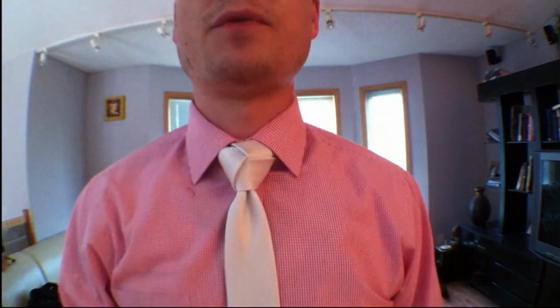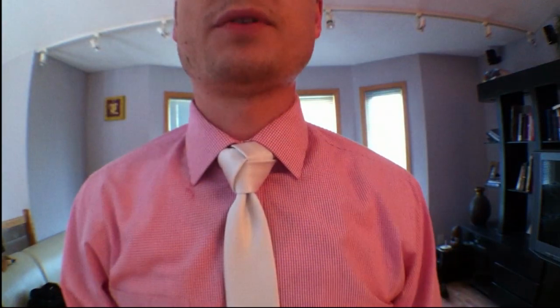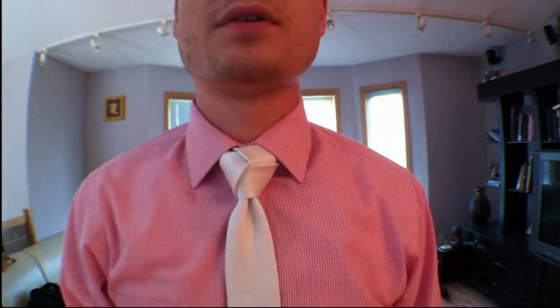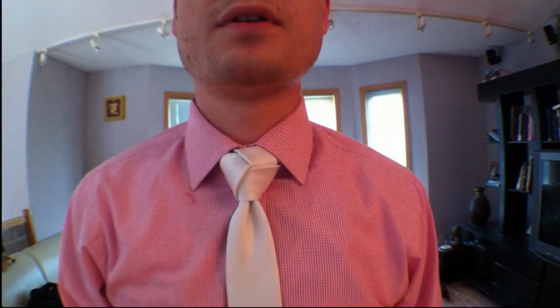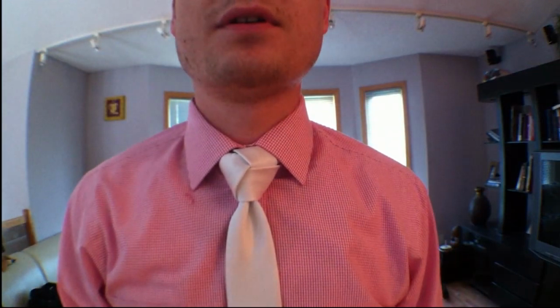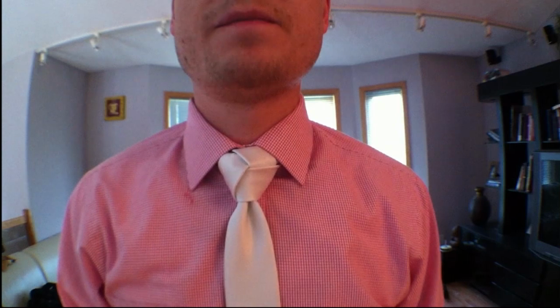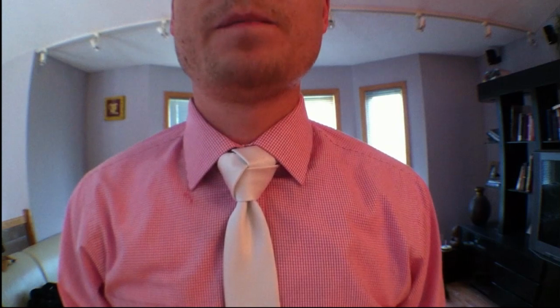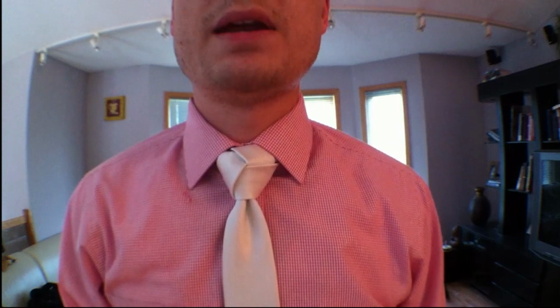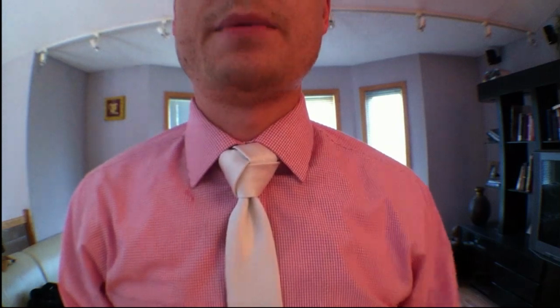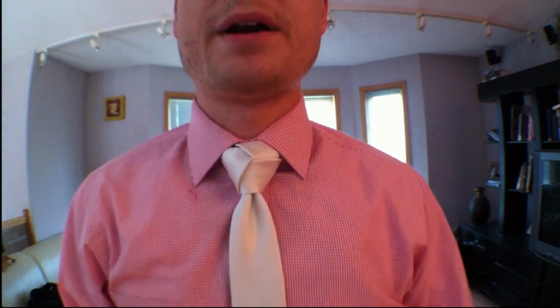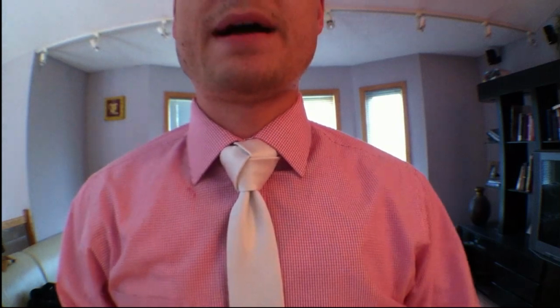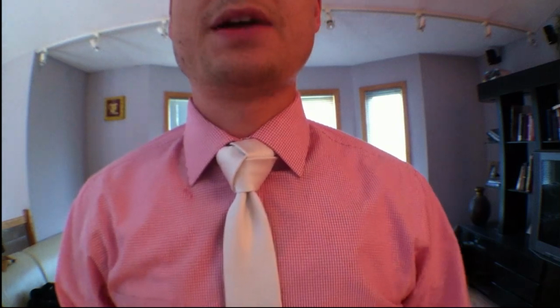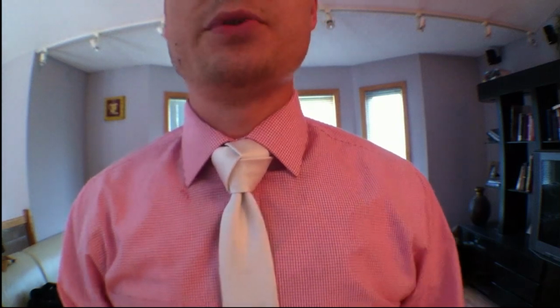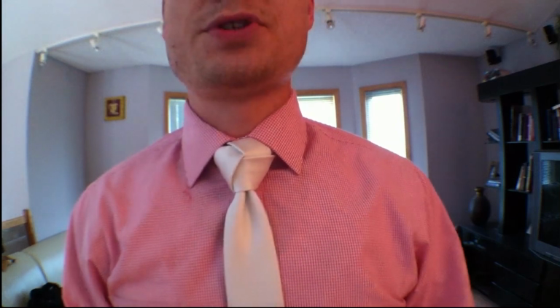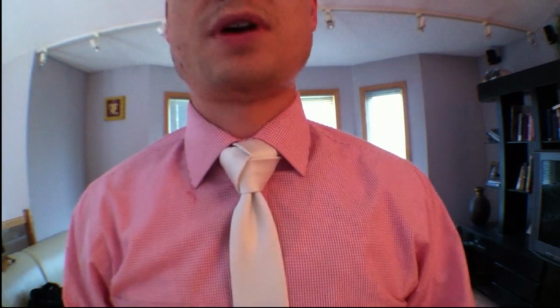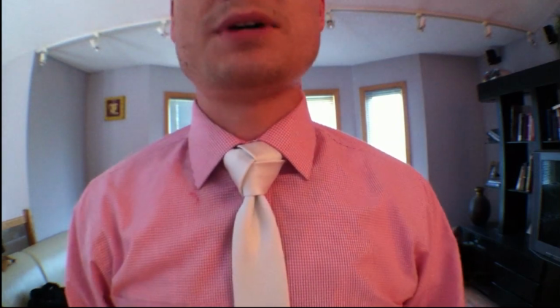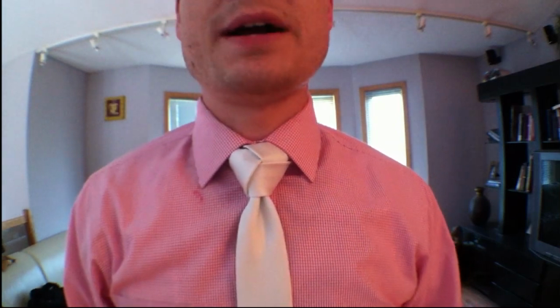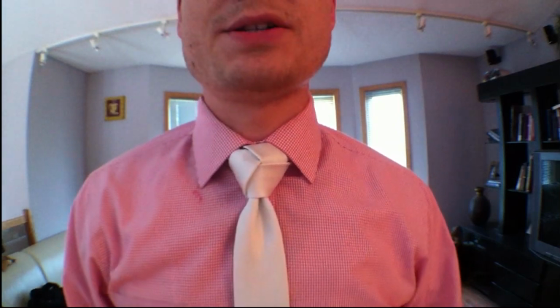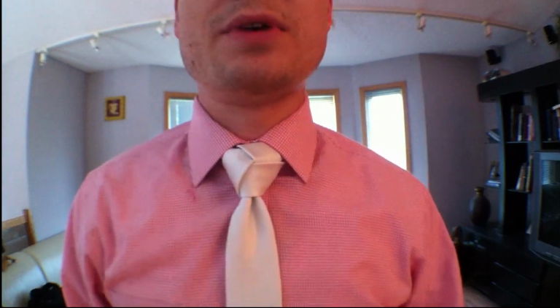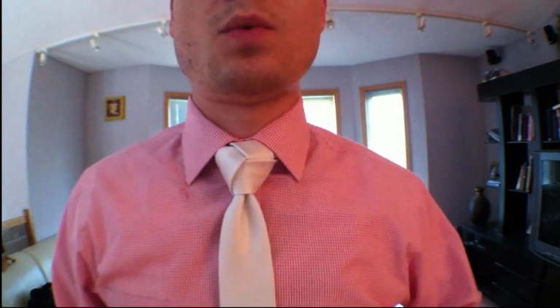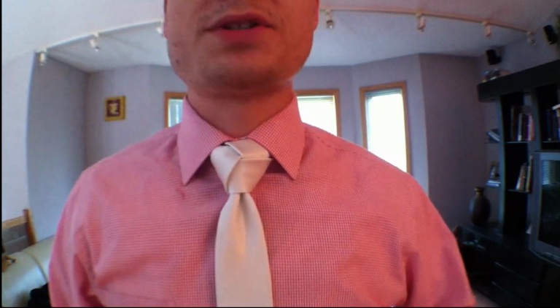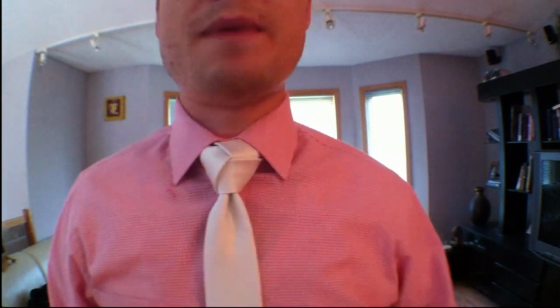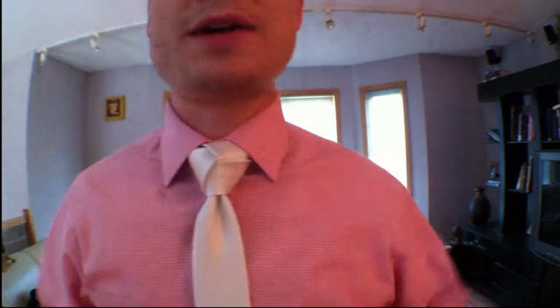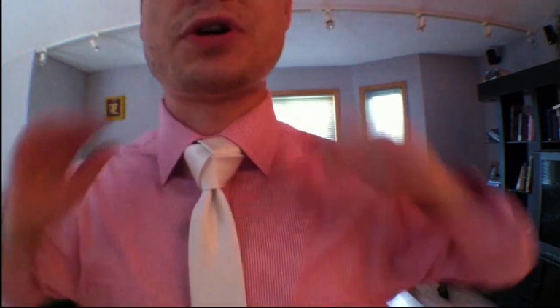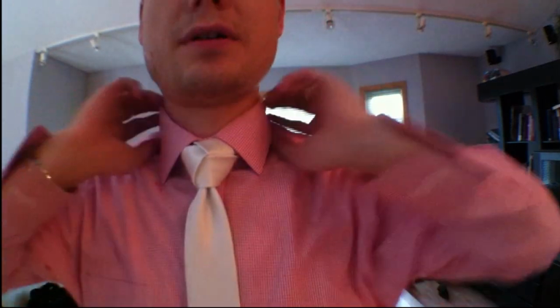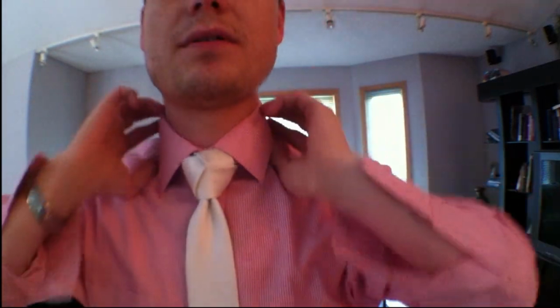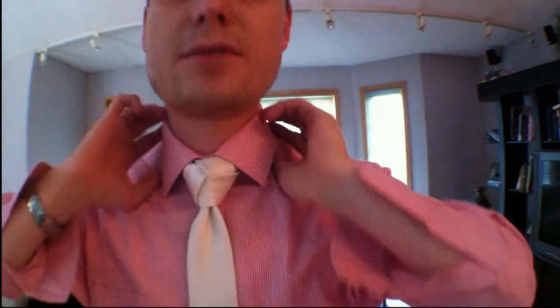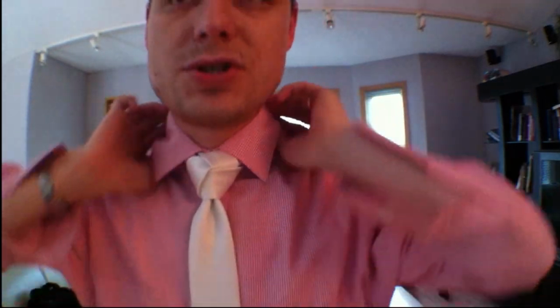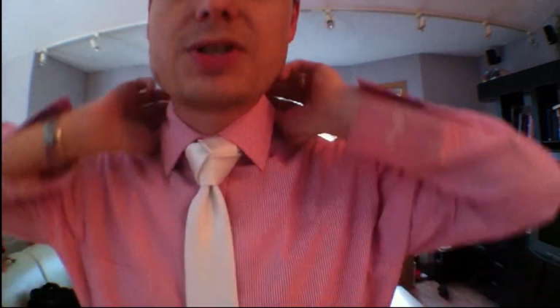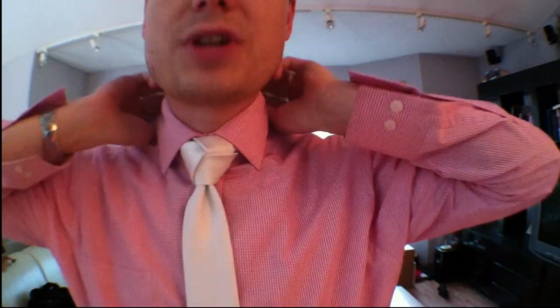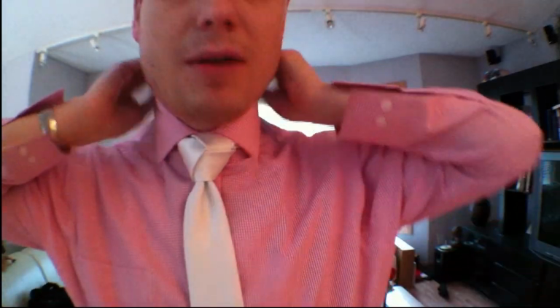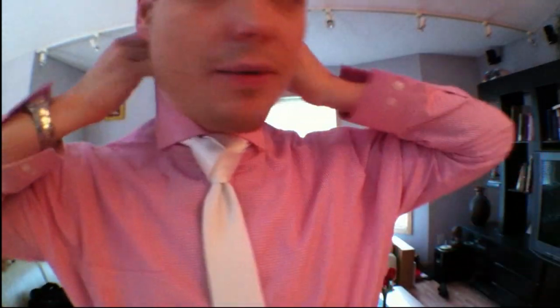Perfect. Now I'm going to come back and do it with the striped tie — see if we can work some magic. Stick around.